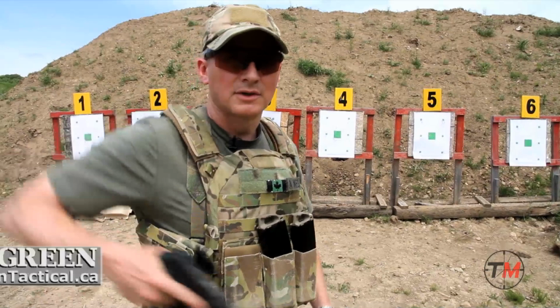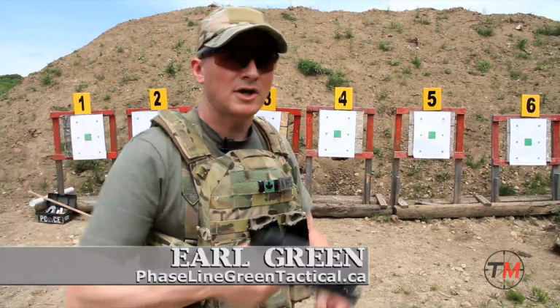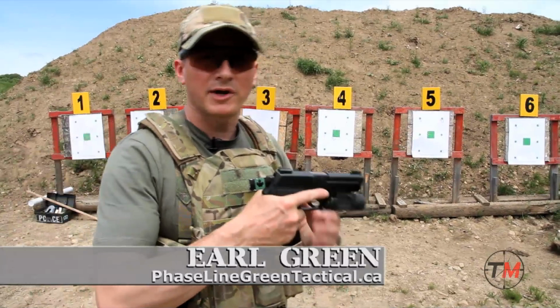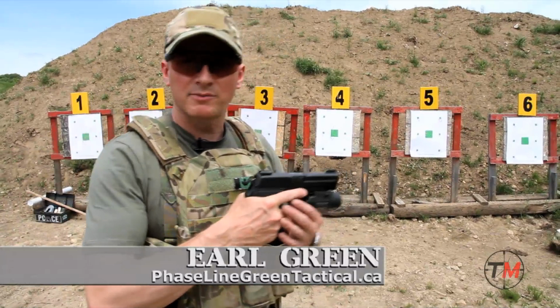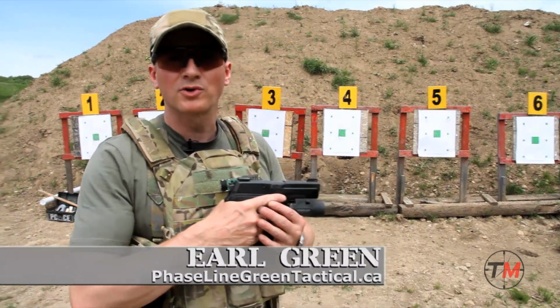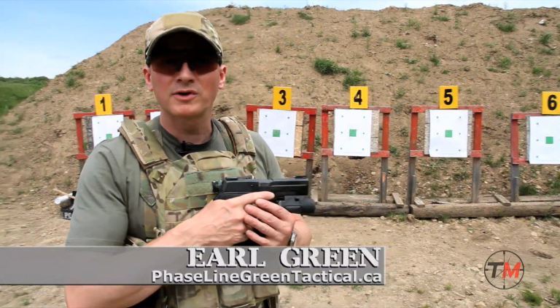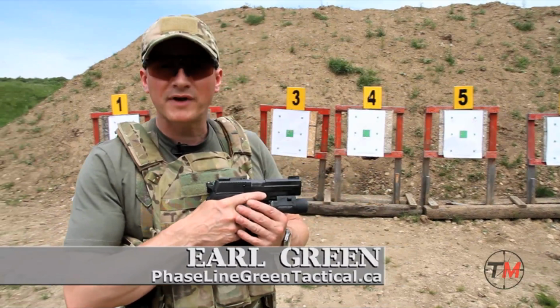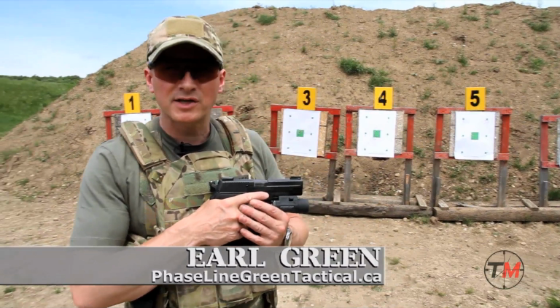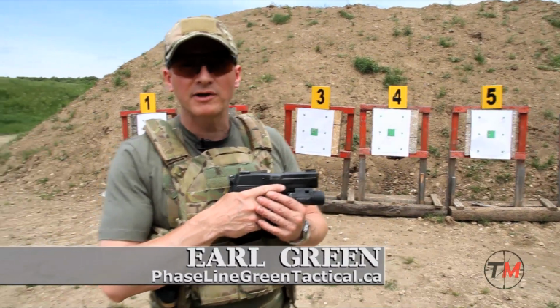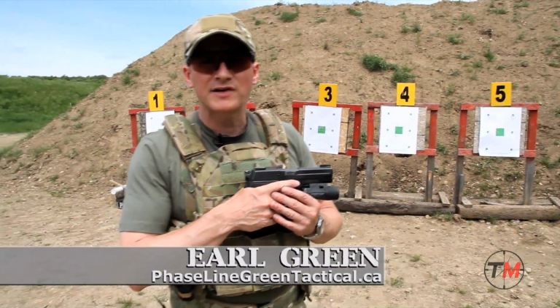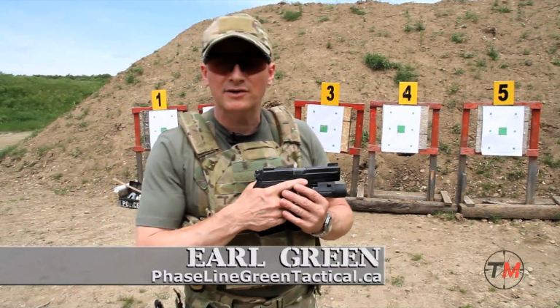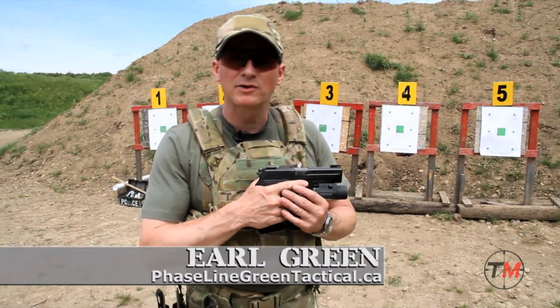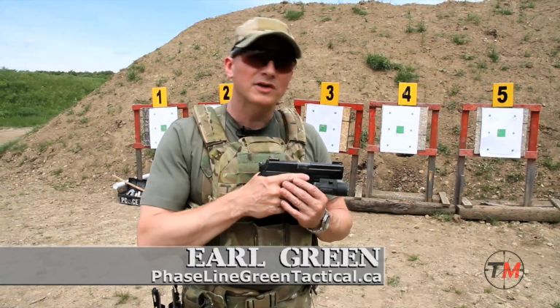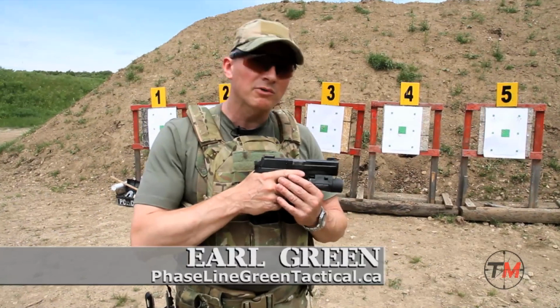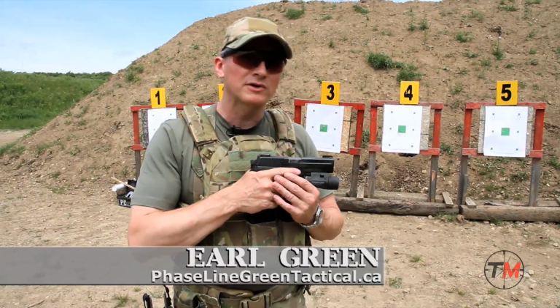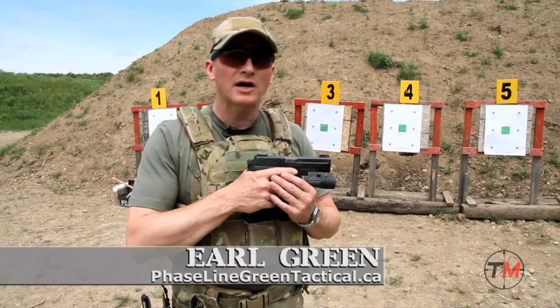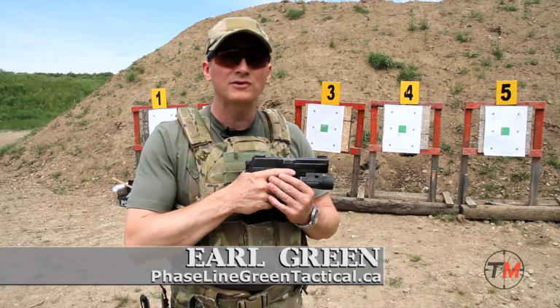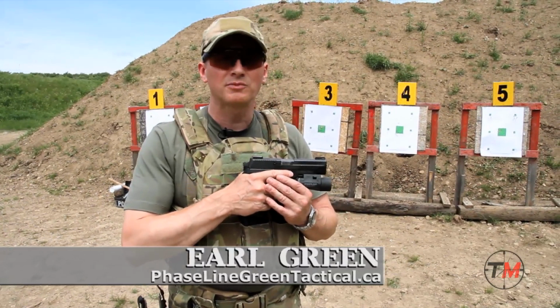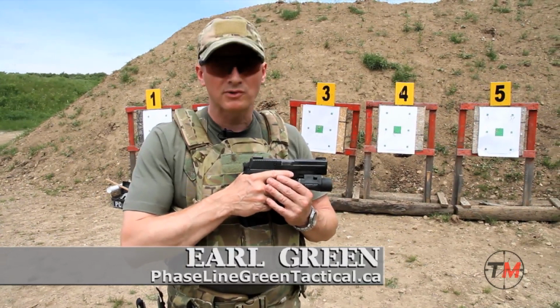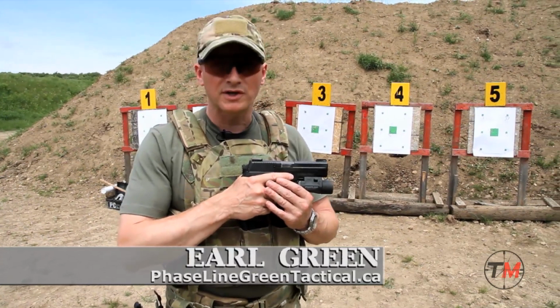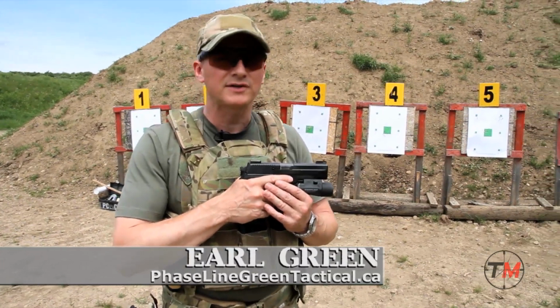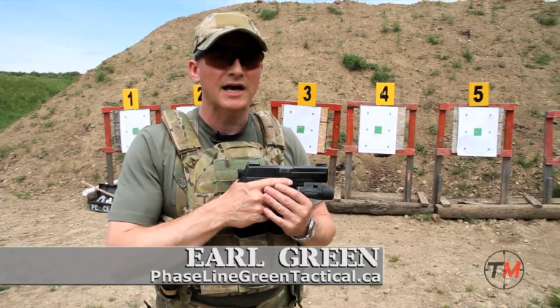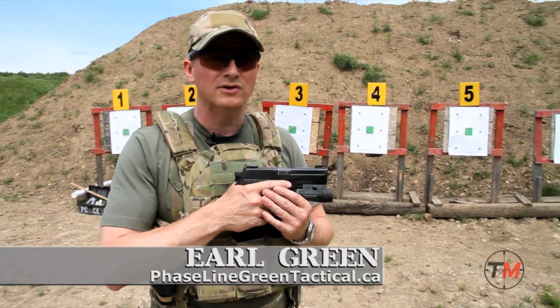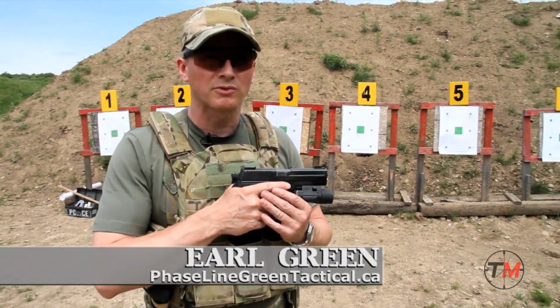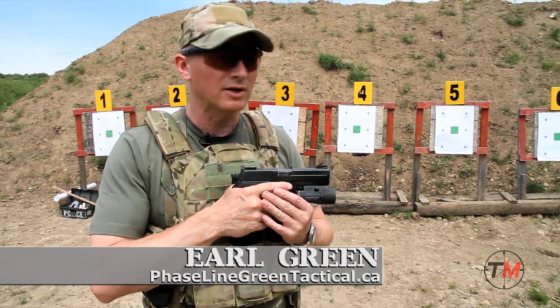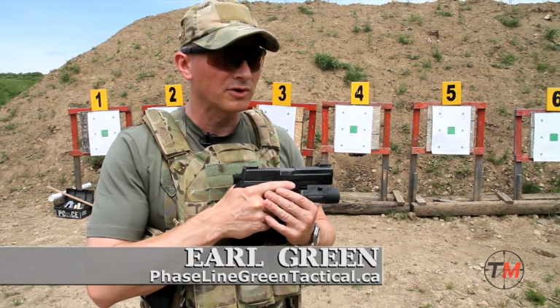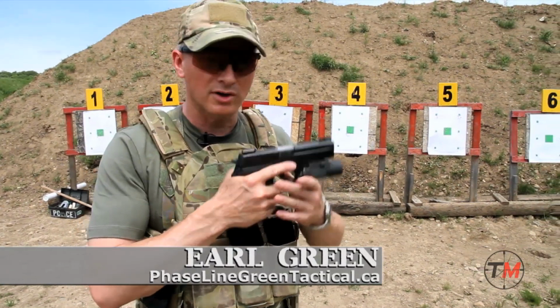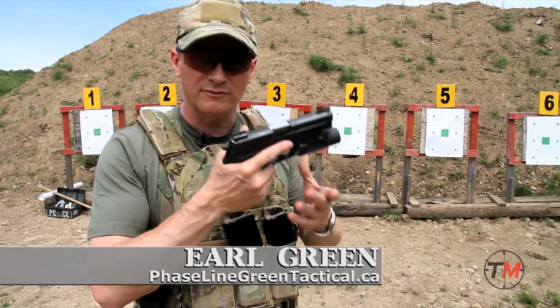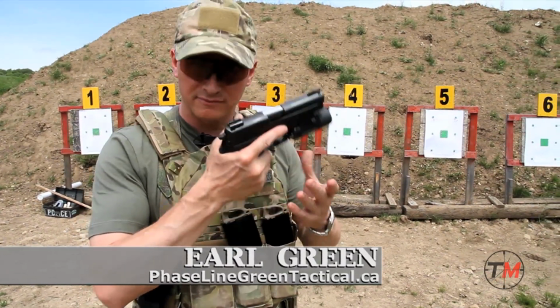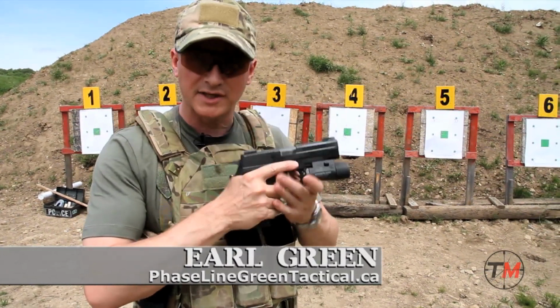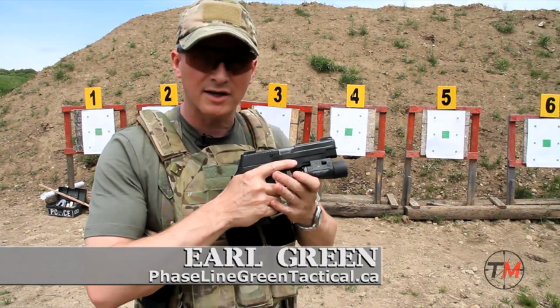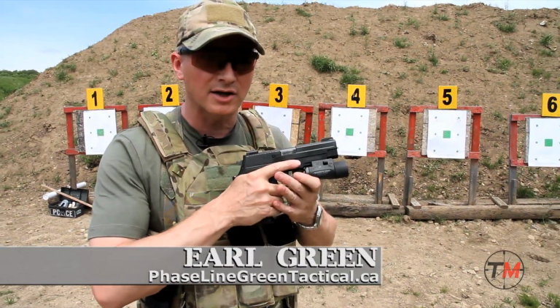Hi, my name is Earl Green with Phaseline Green Tactical and today we're going to talk to you about the tactical reload of the handgun.